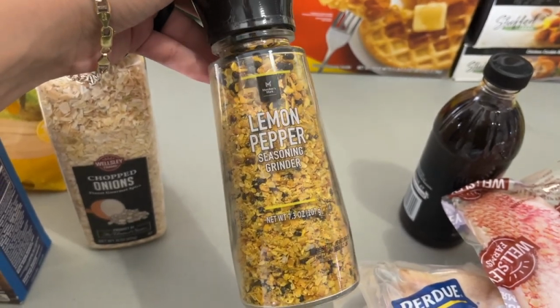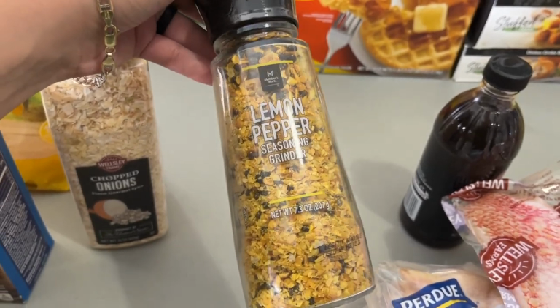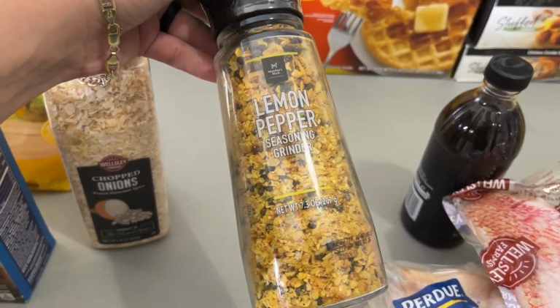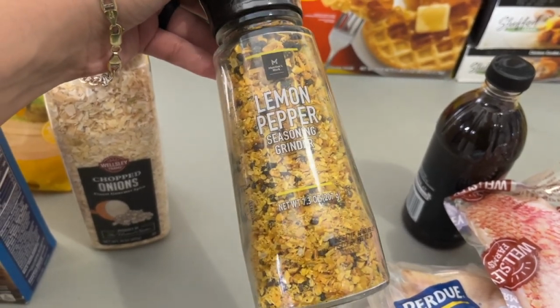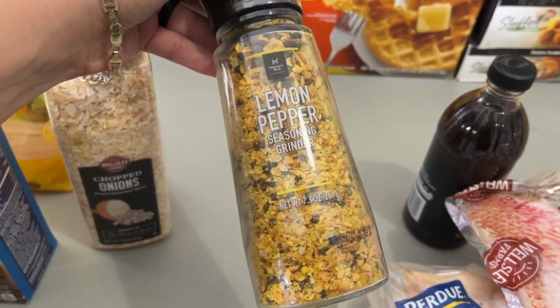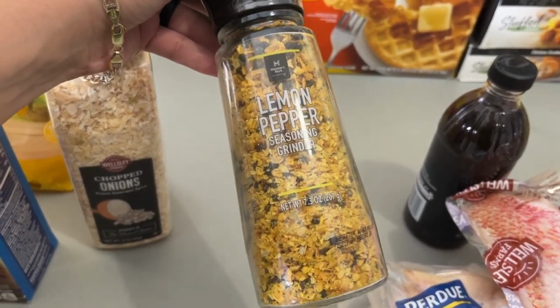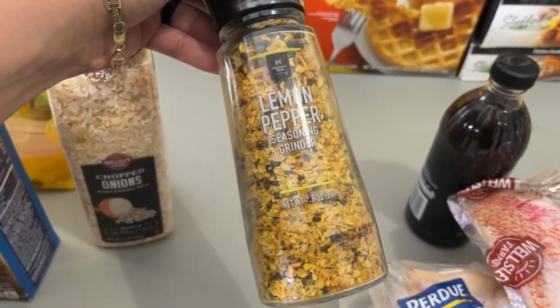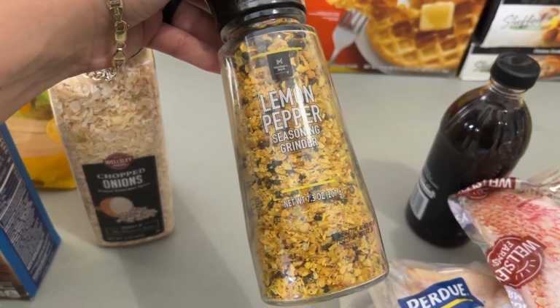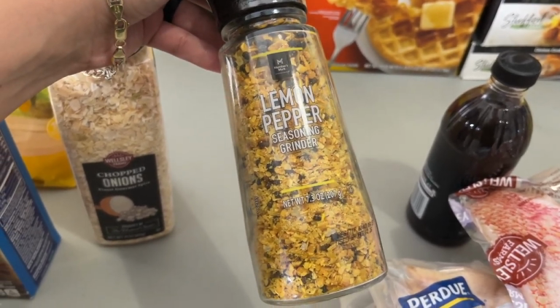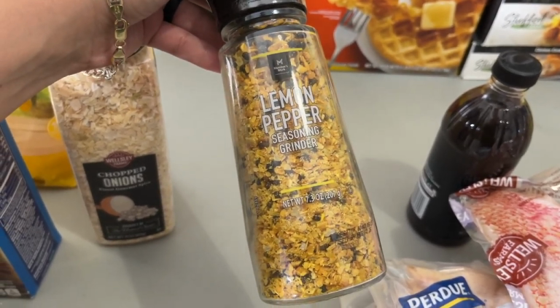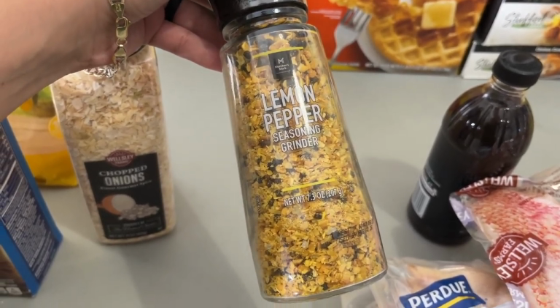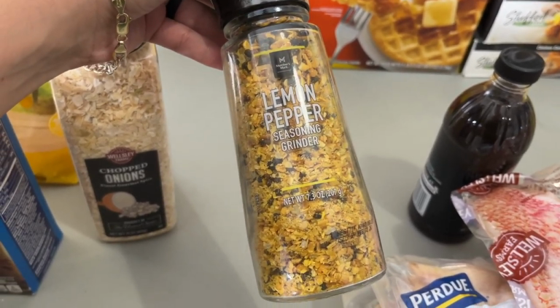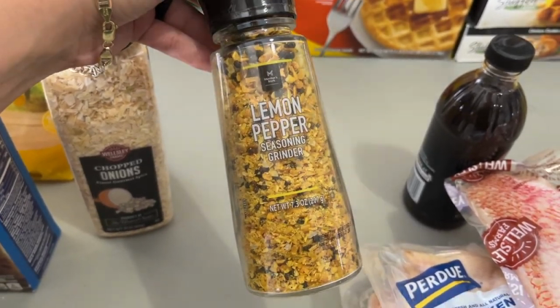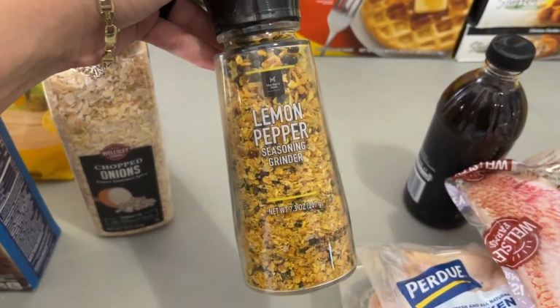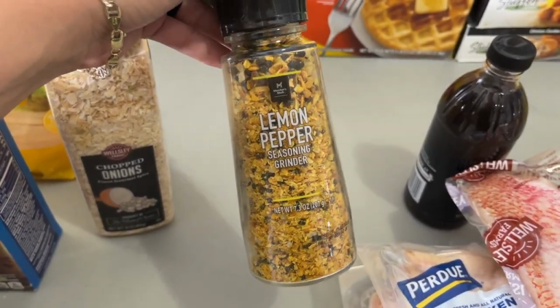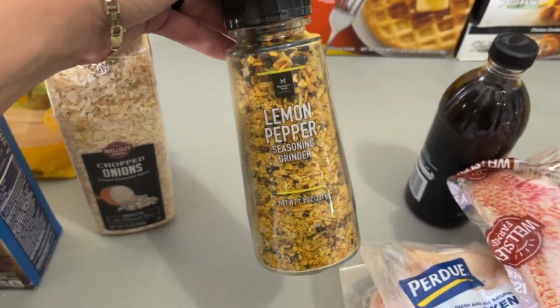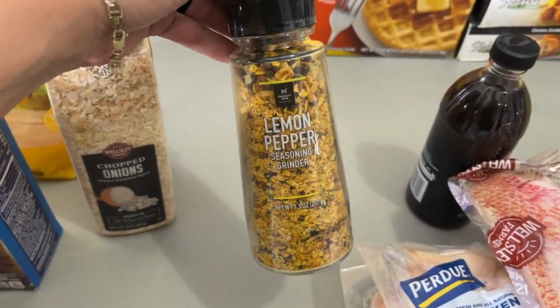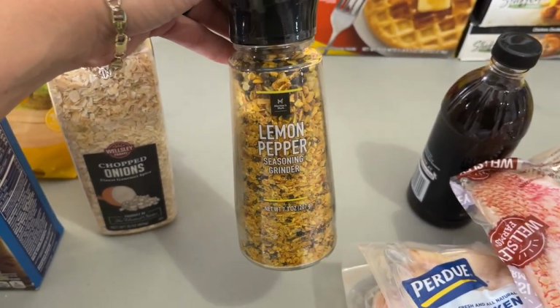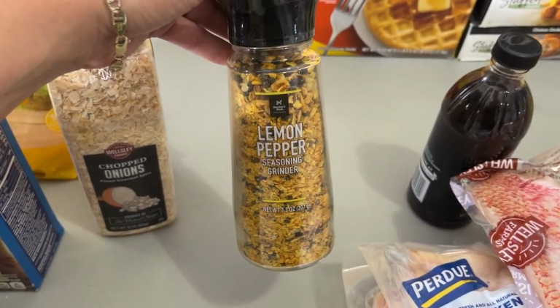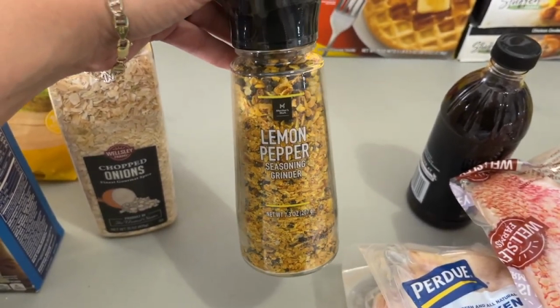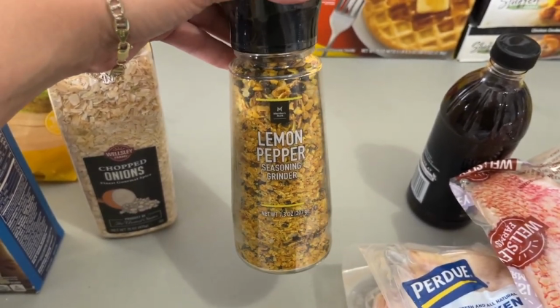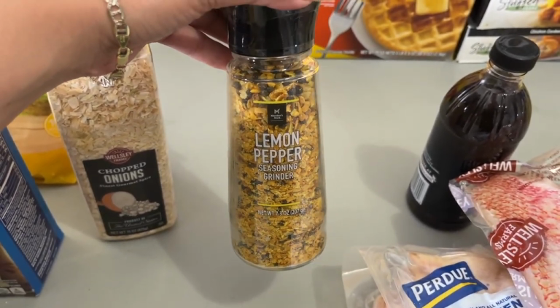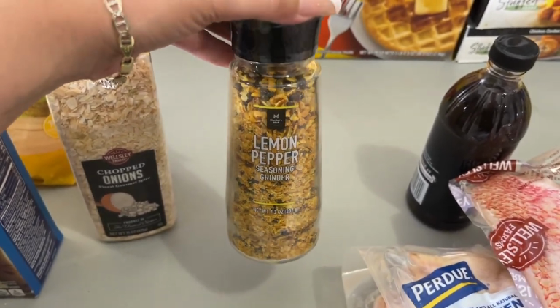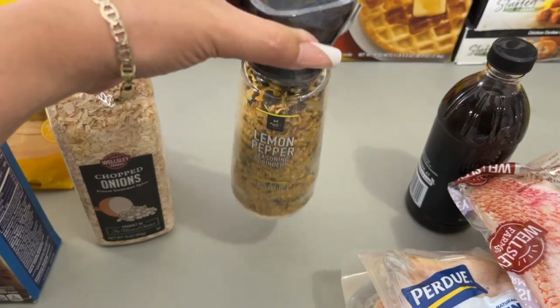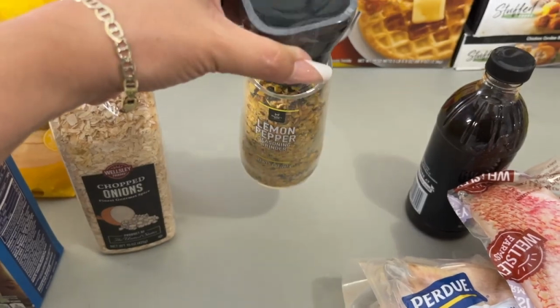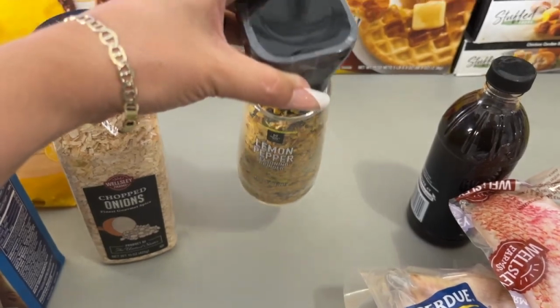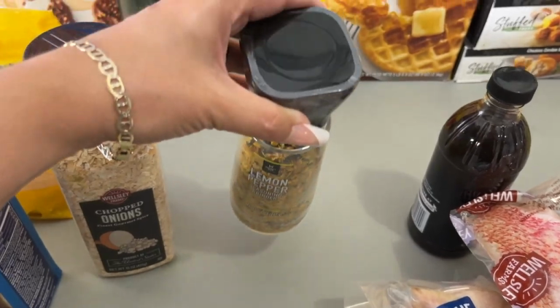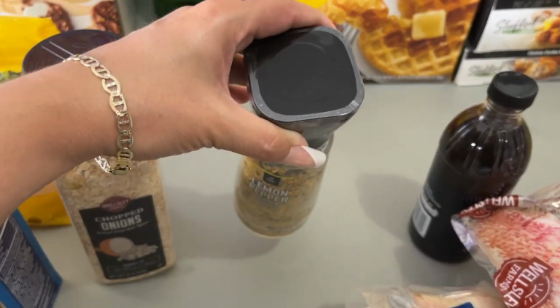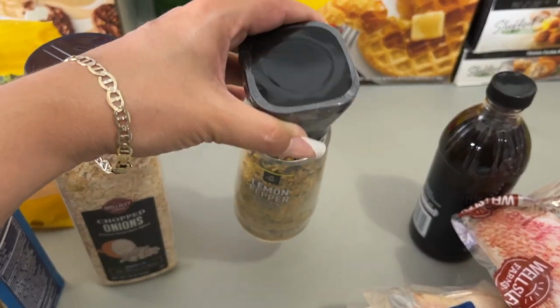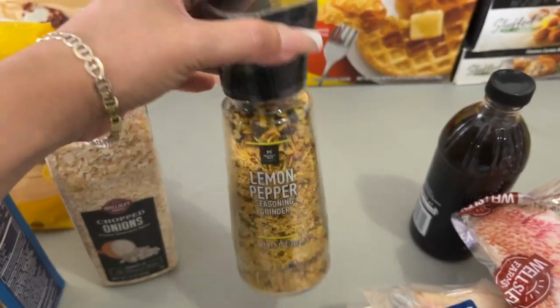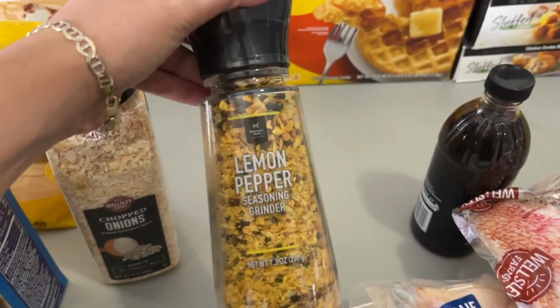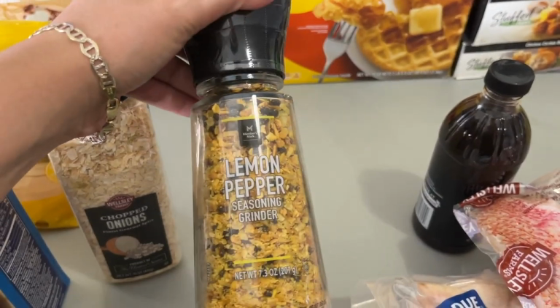Wait — this lemon pepper was actually from Sam's, not BJ's. But either way, I did get it.